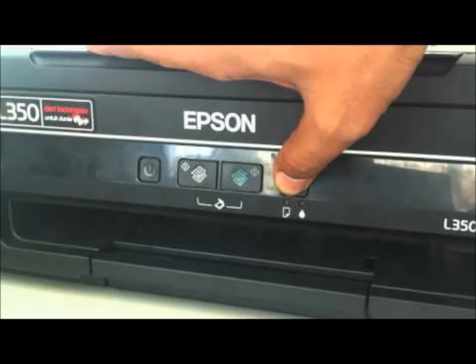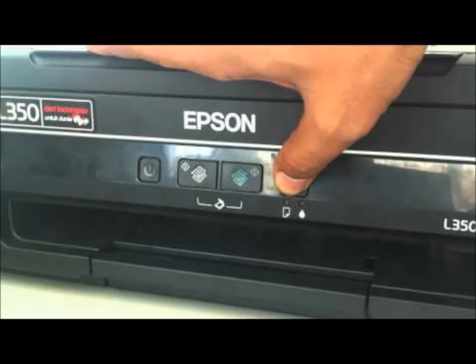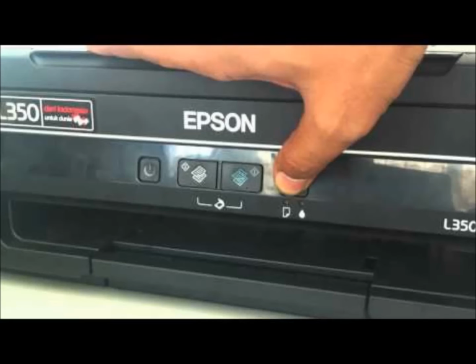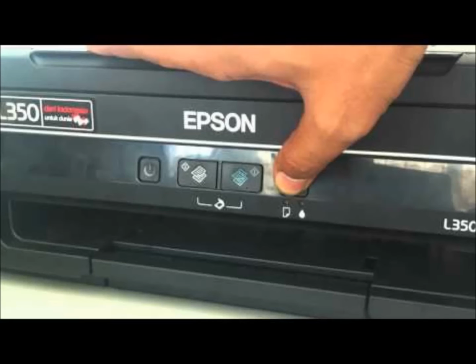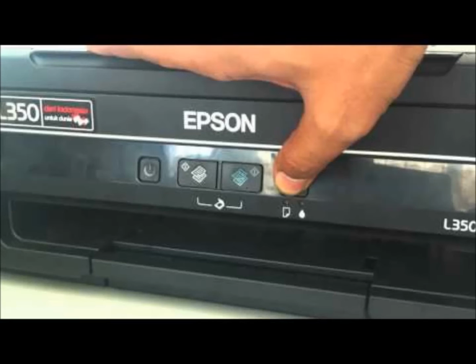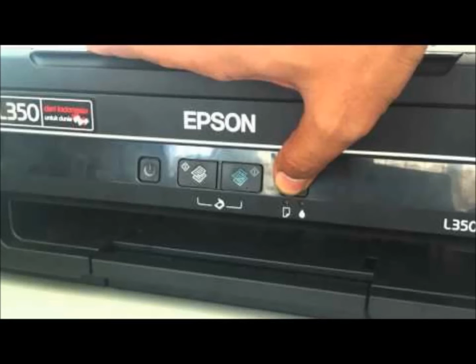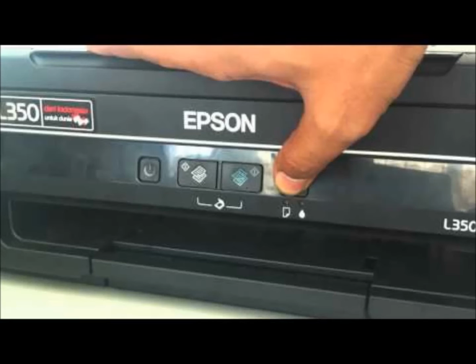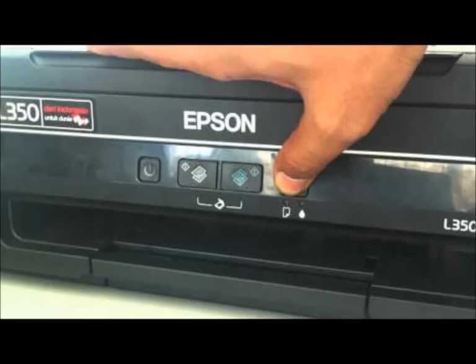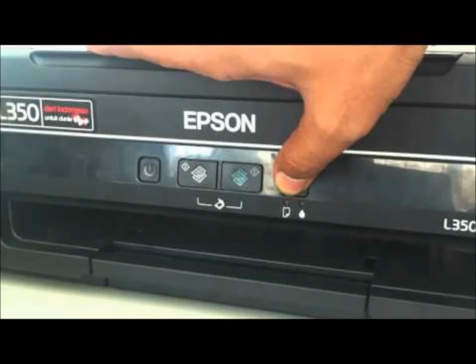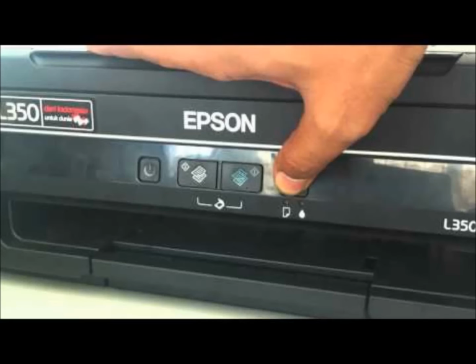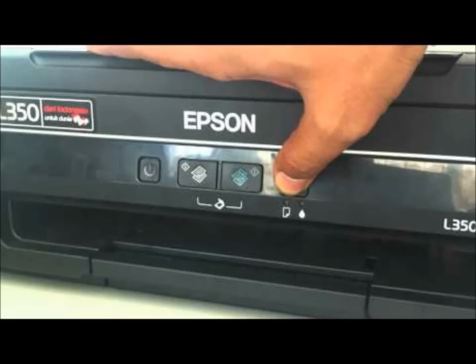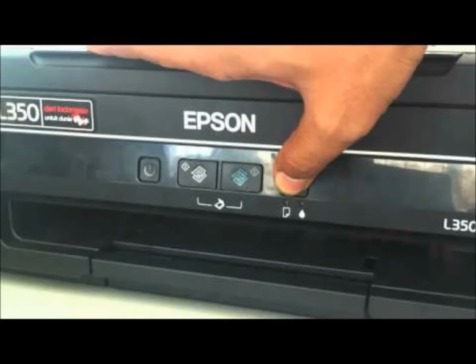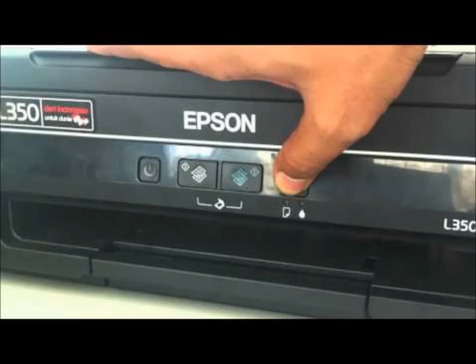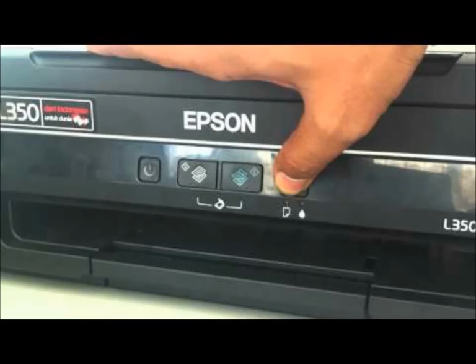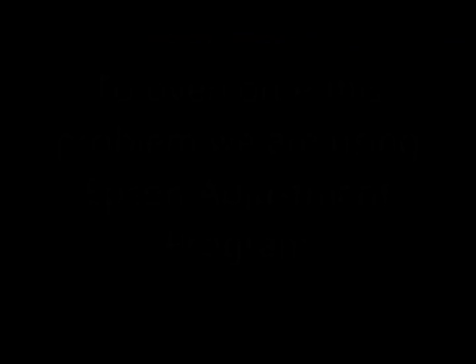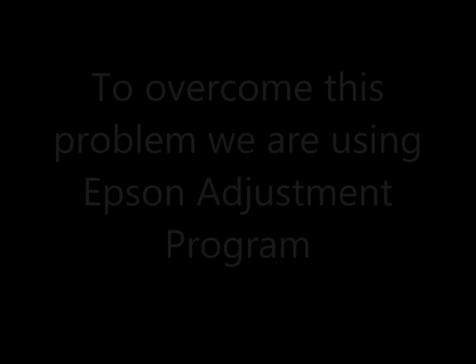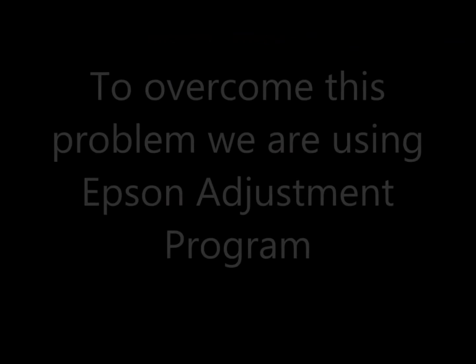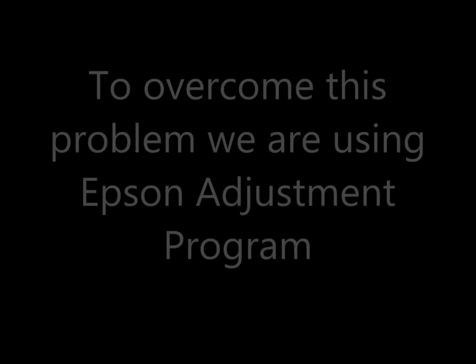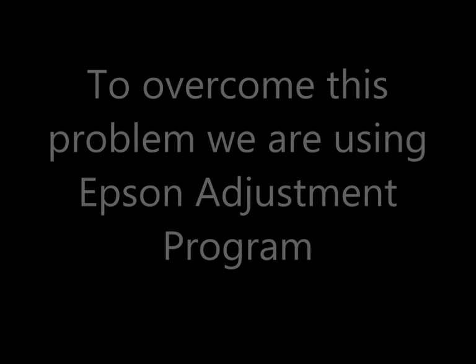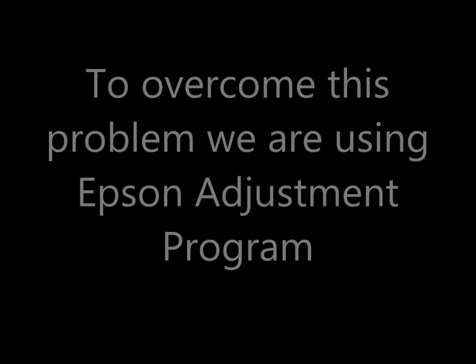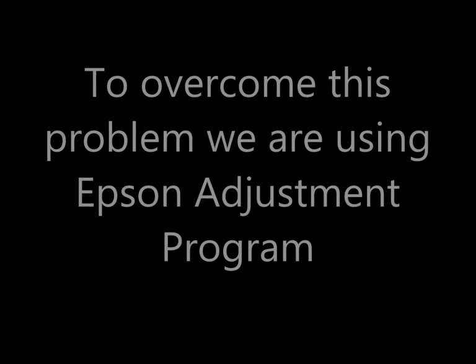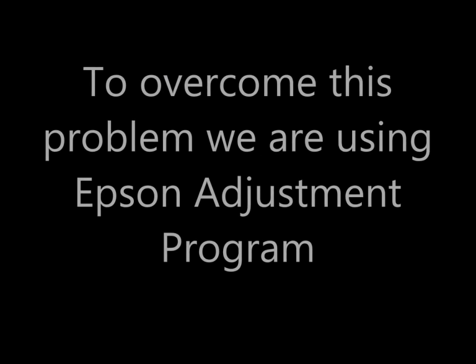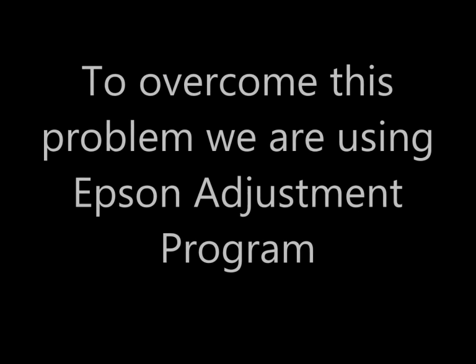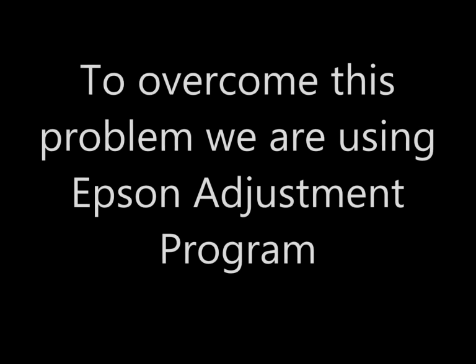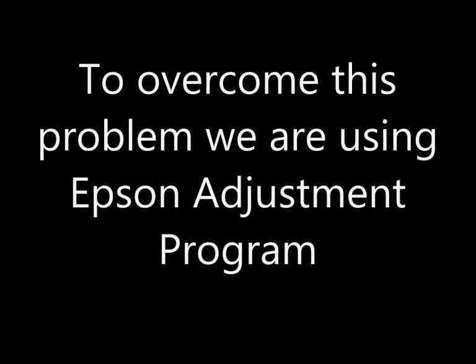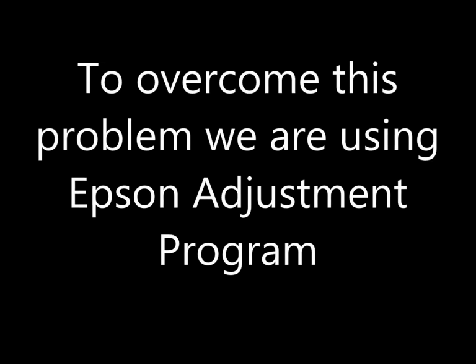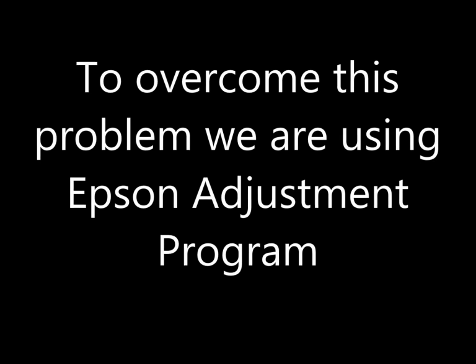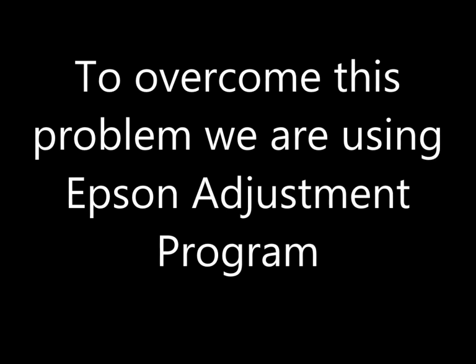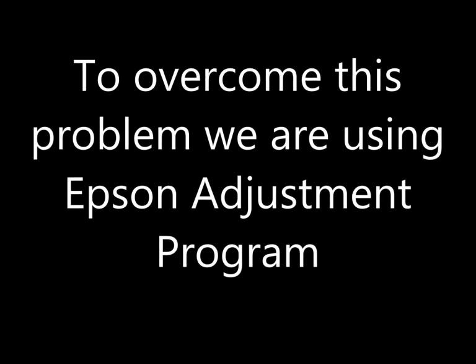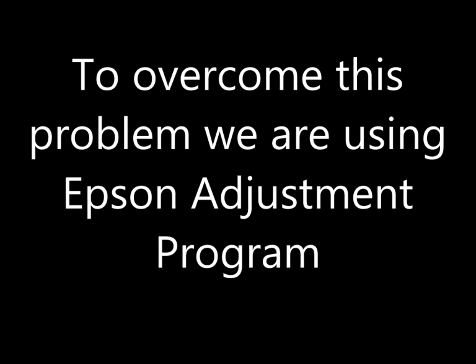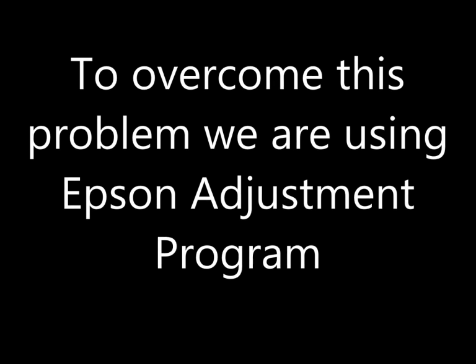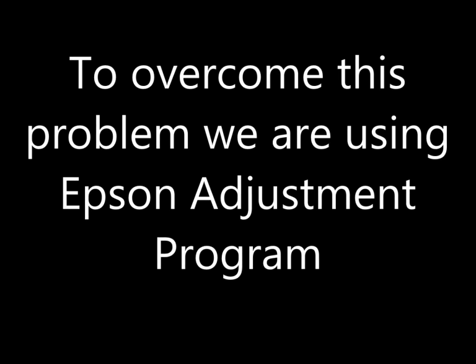To remove this error, we need to use a tool called Epson Adjustment Program.